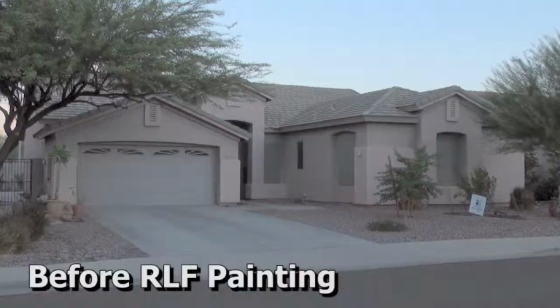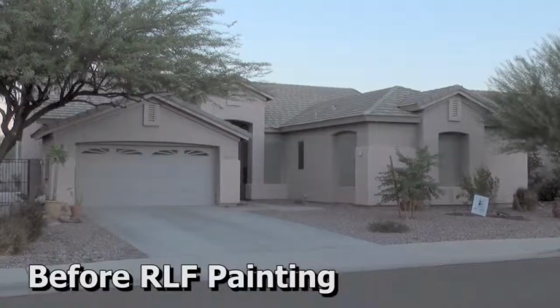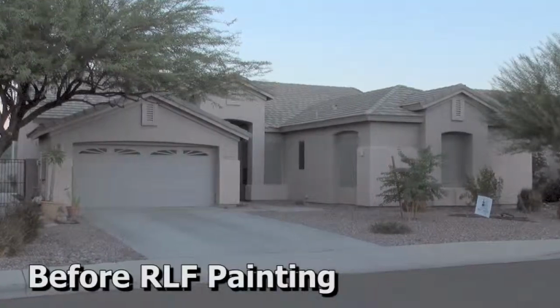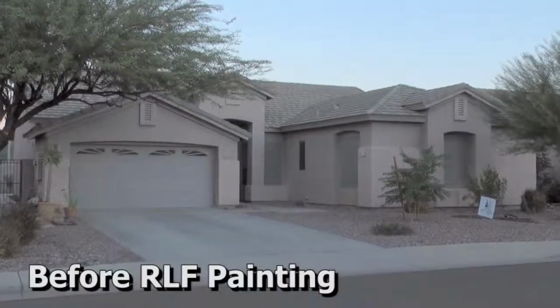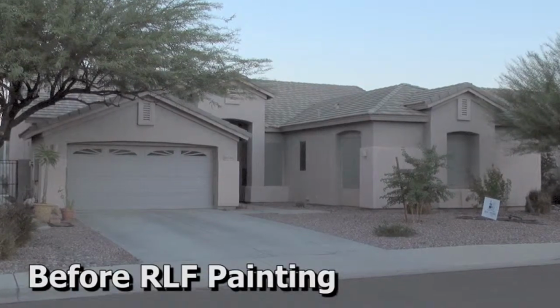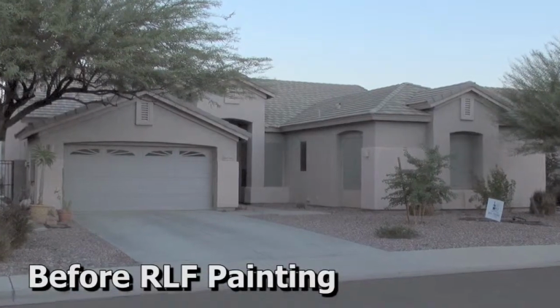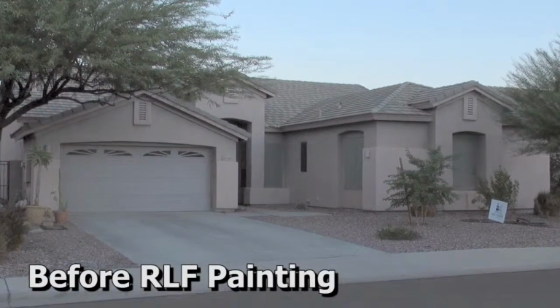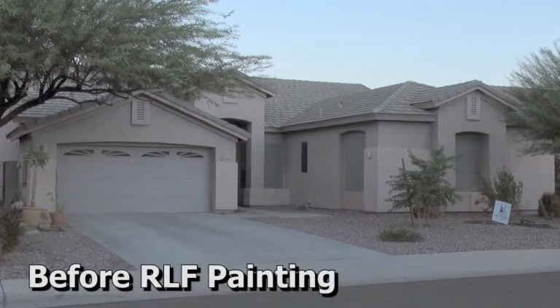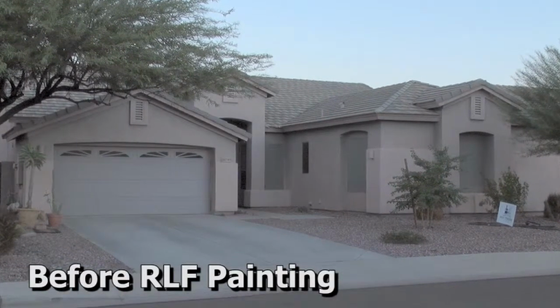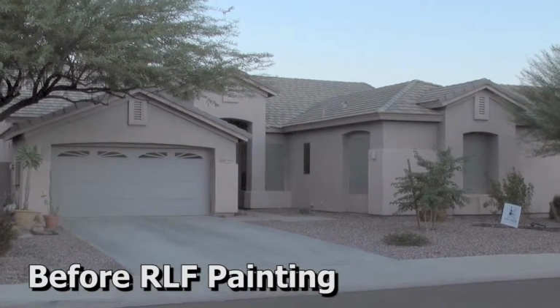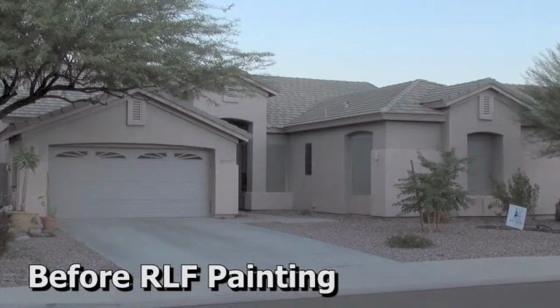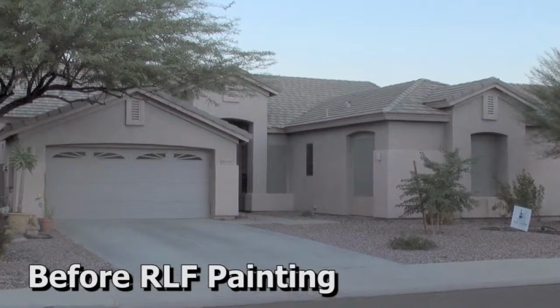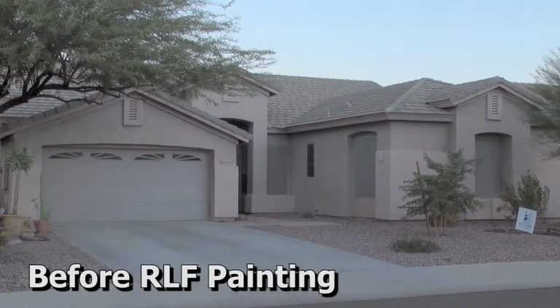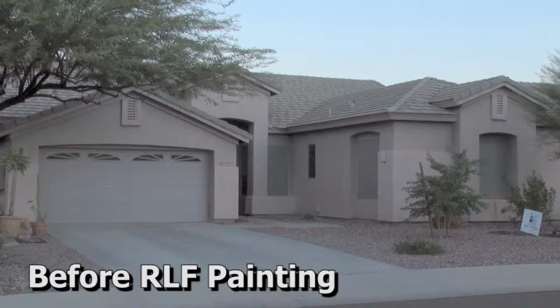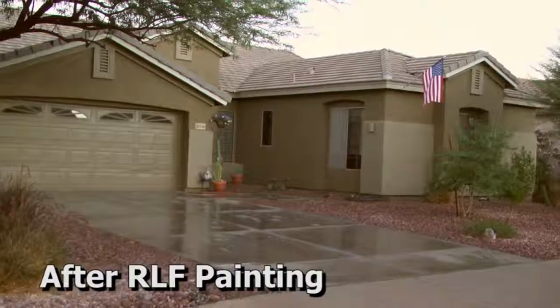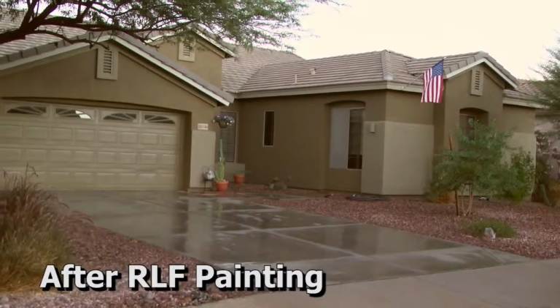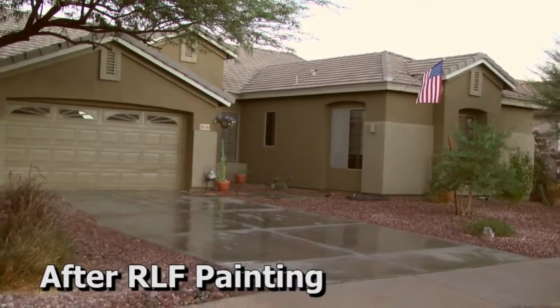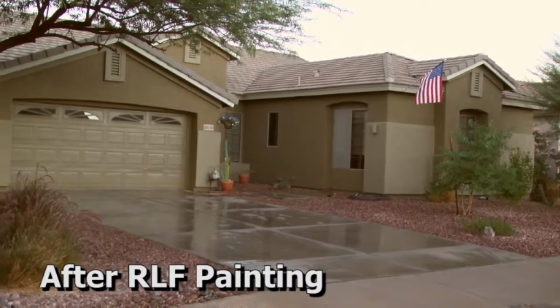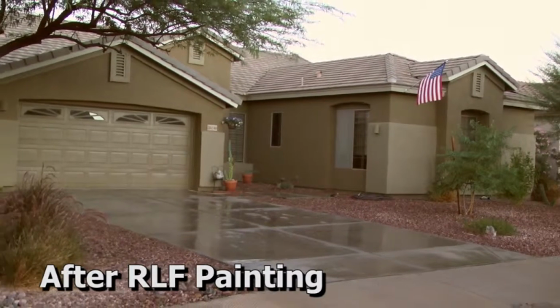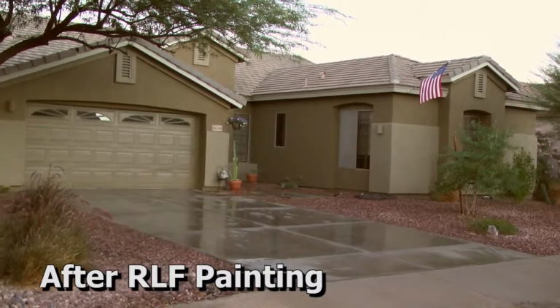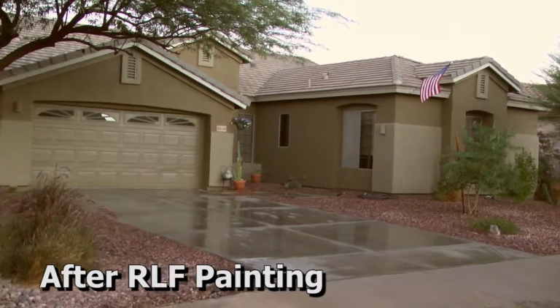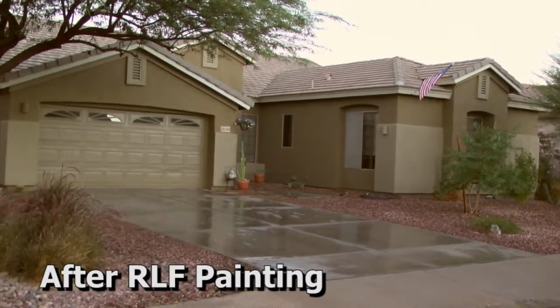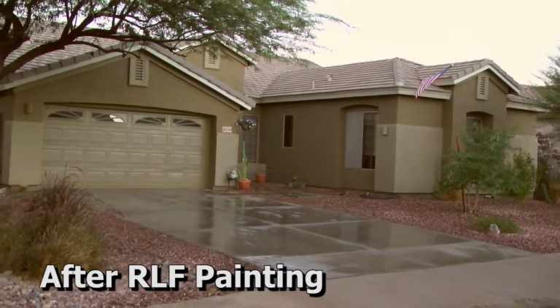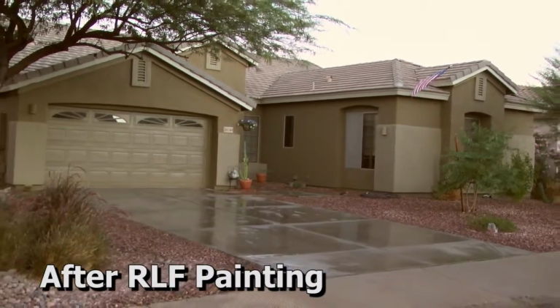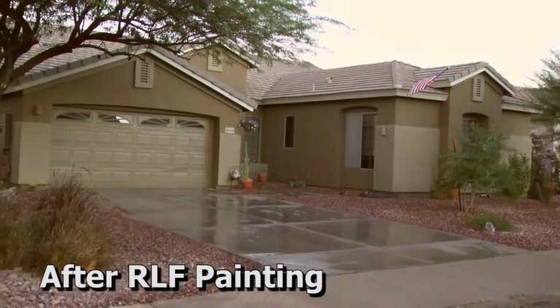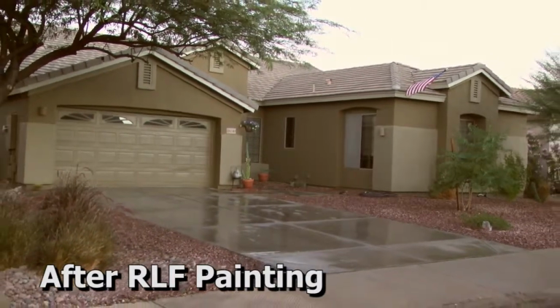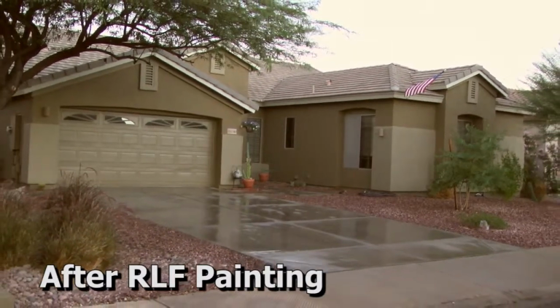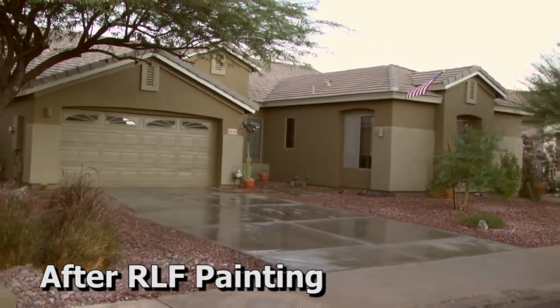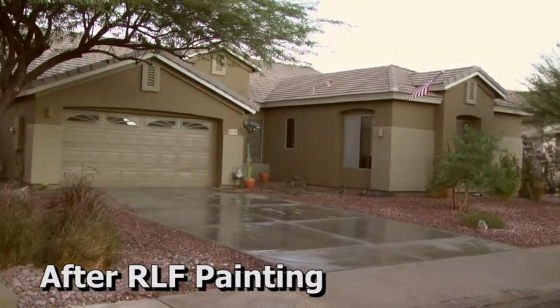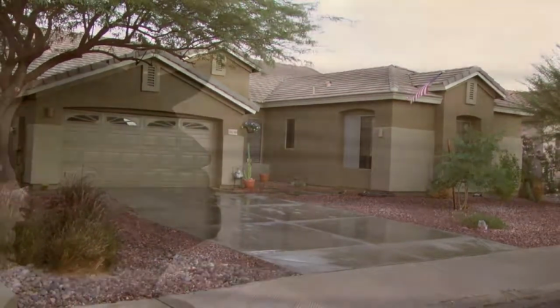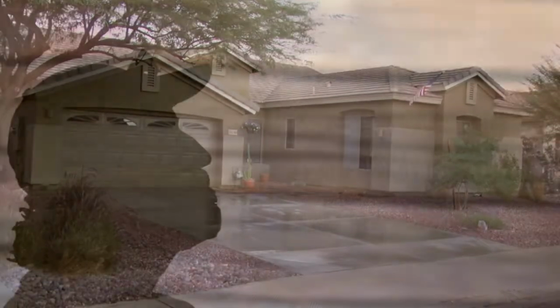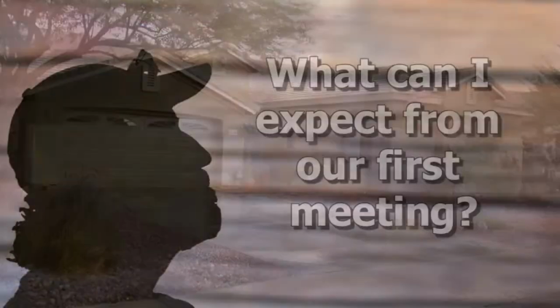This is what I started with, and this is what I ended up with. But I'll let Bob tell you more about the process.